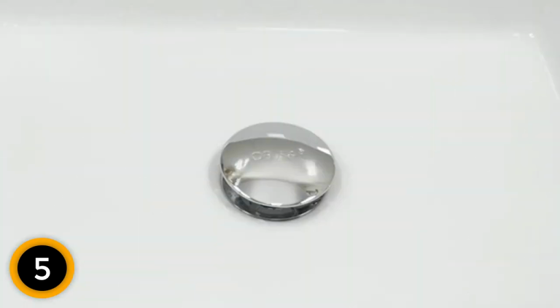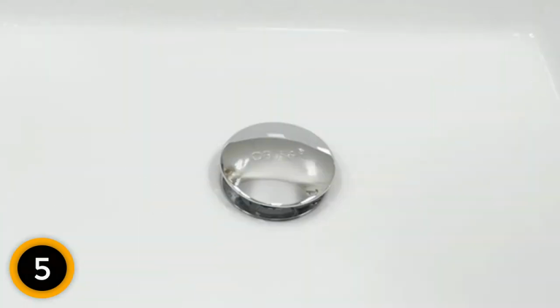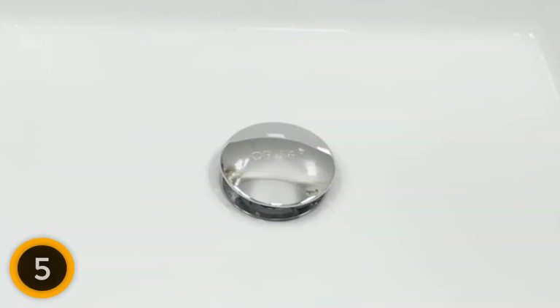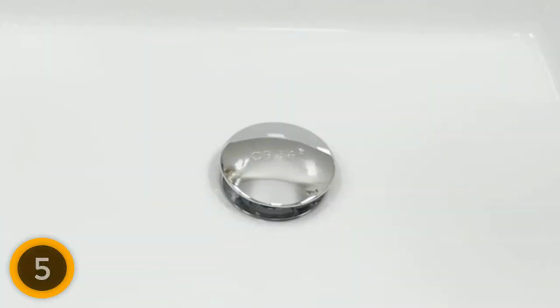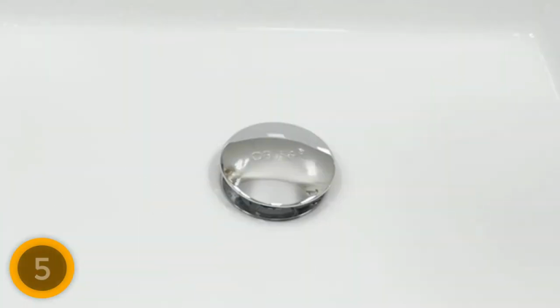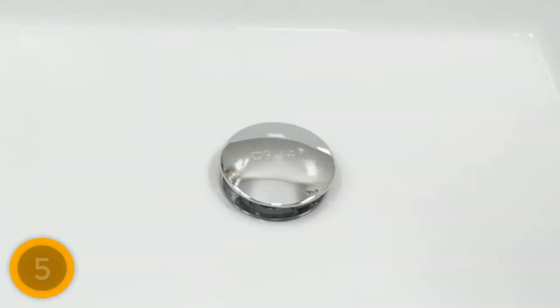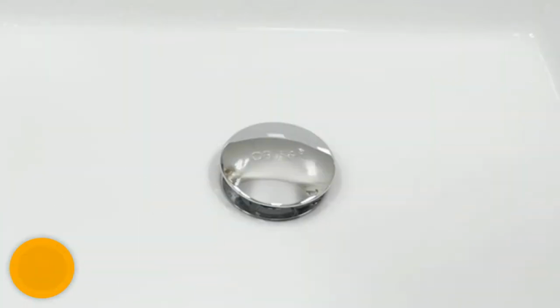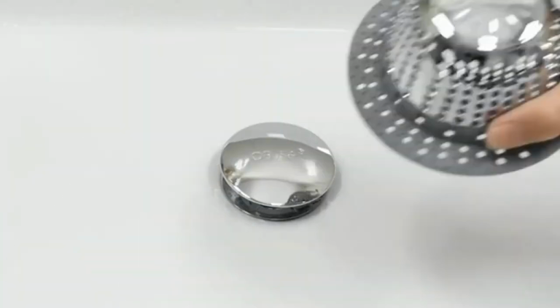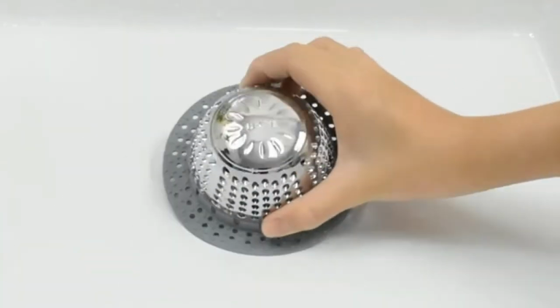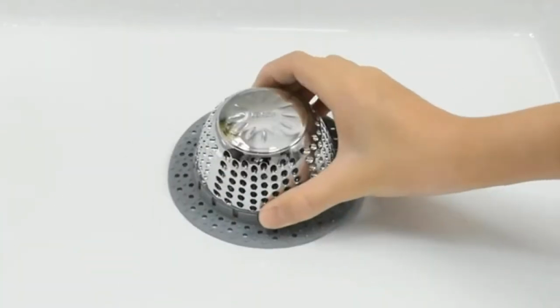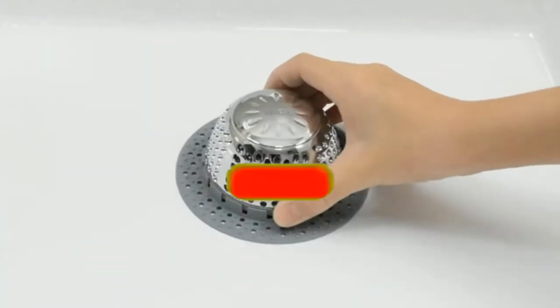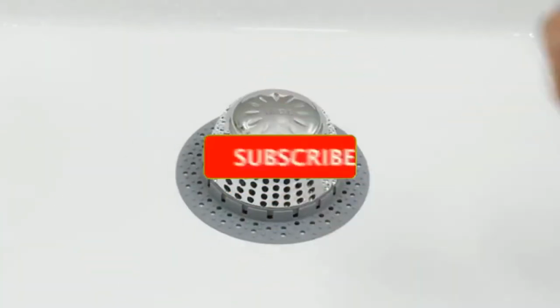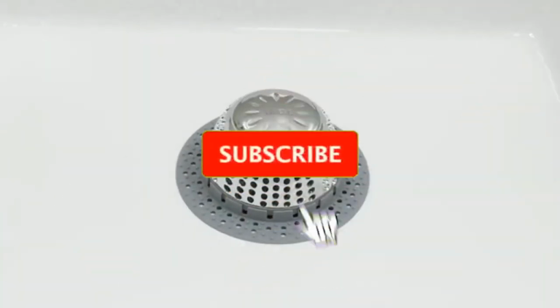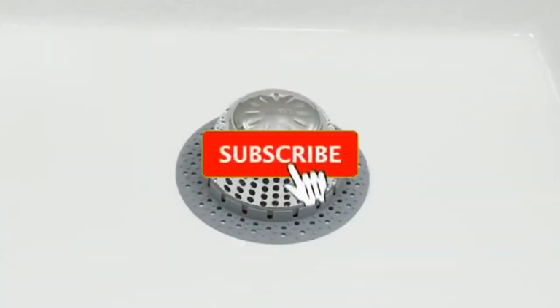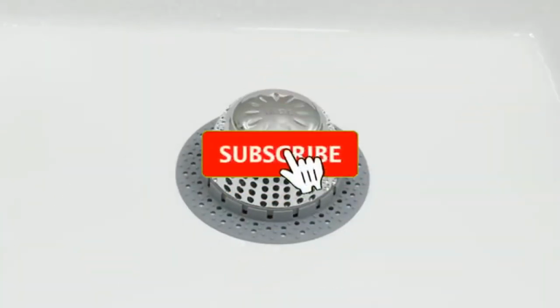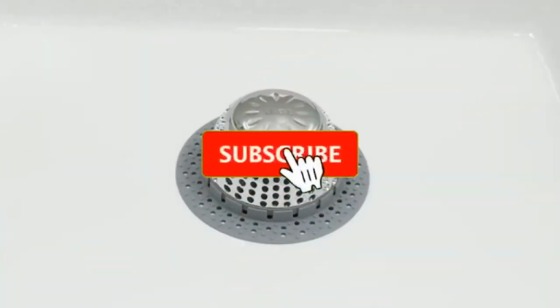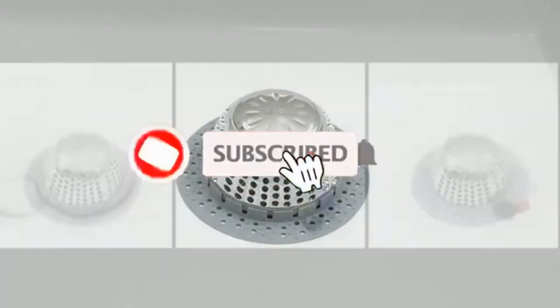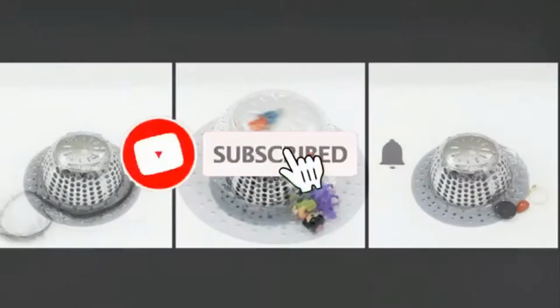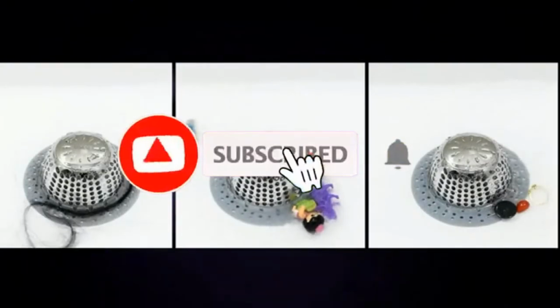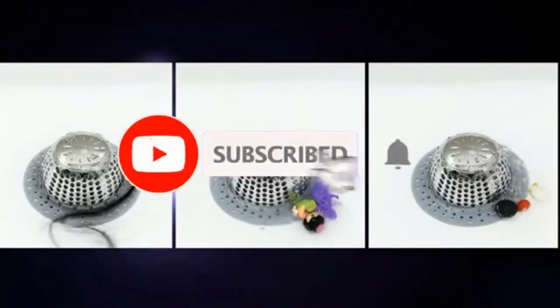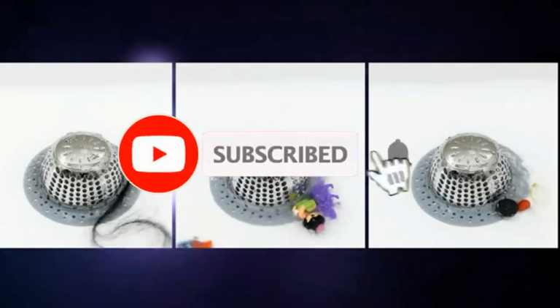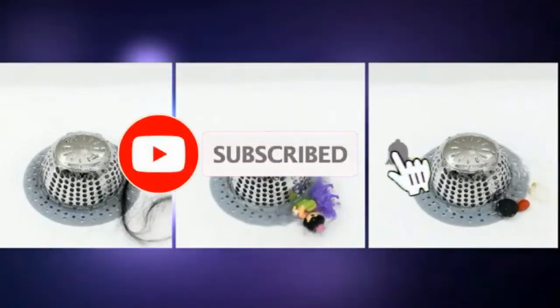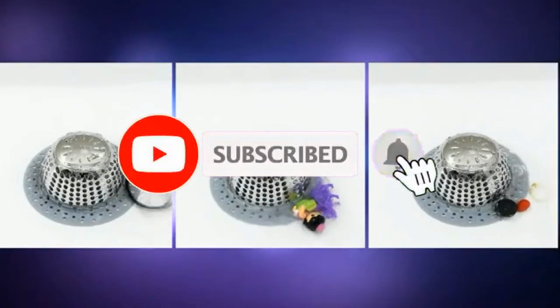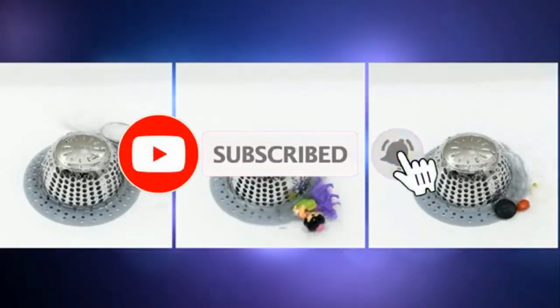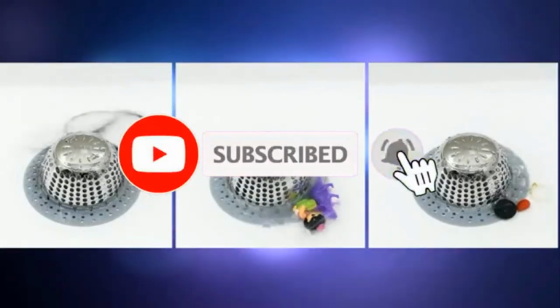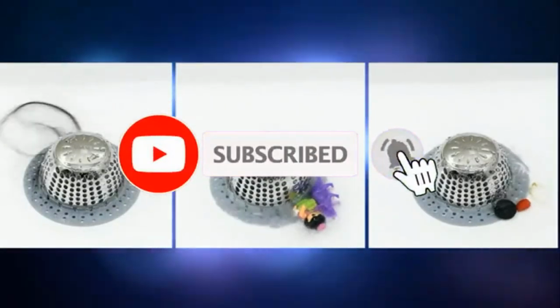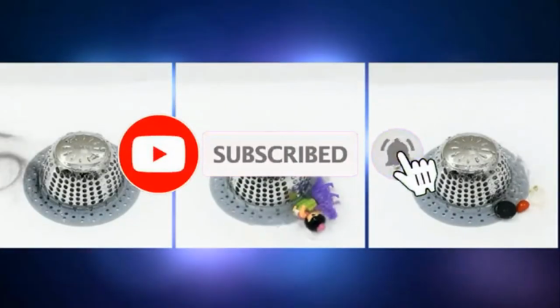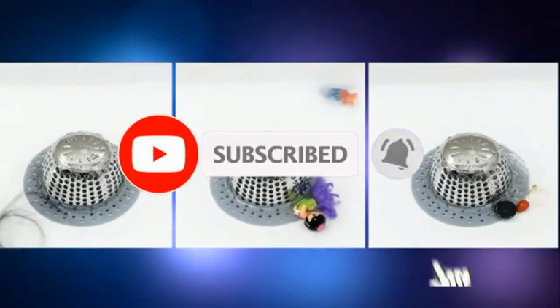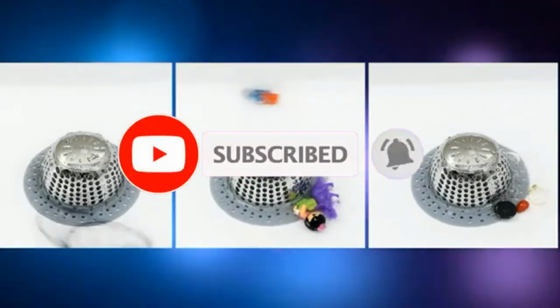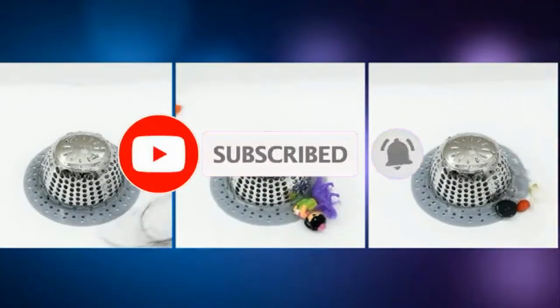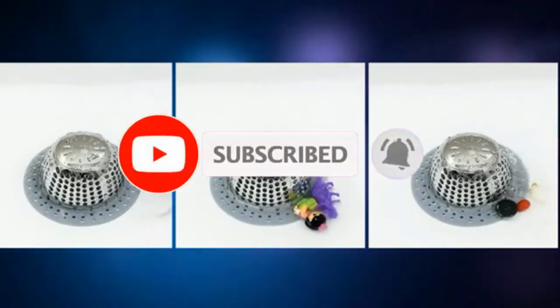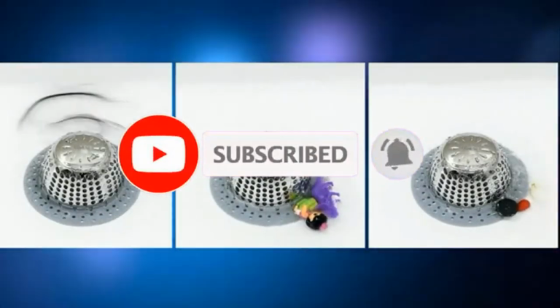If this is your first time on this channel, smash the subscribe button and click the bell icon for more videos like this.